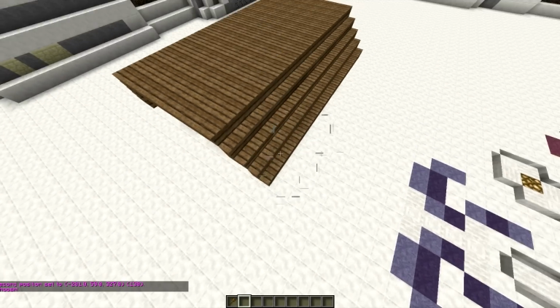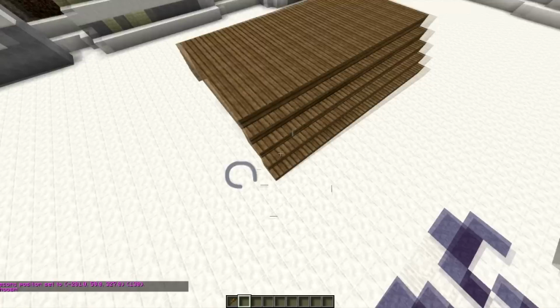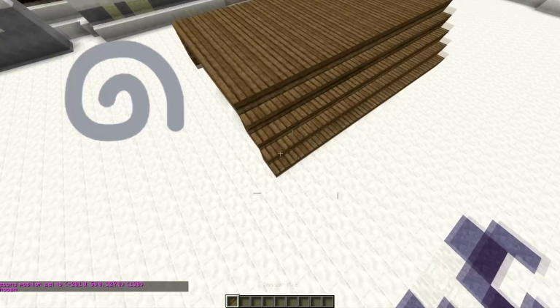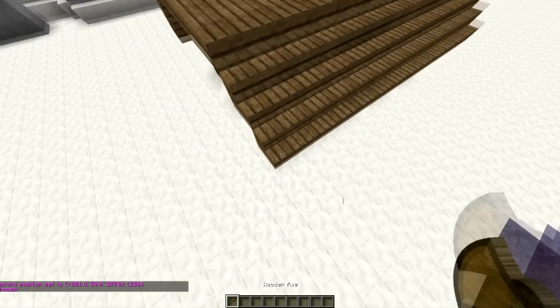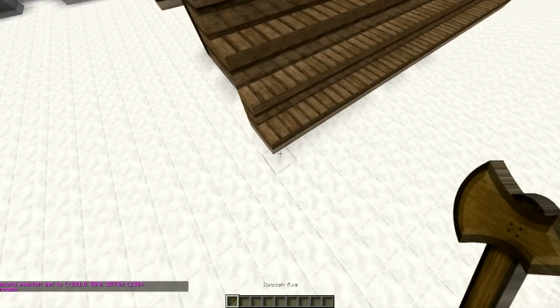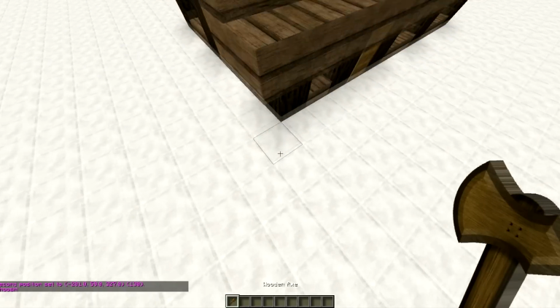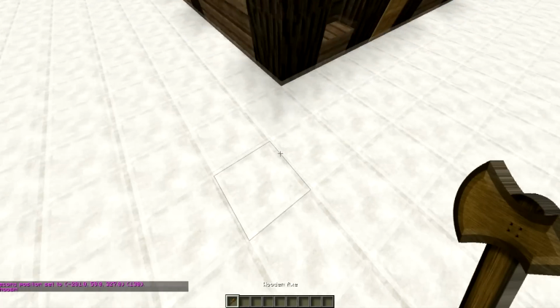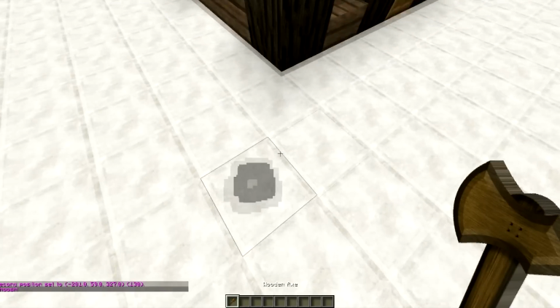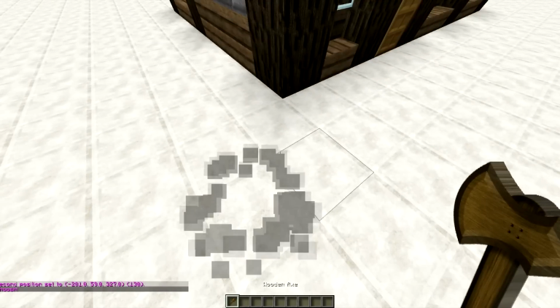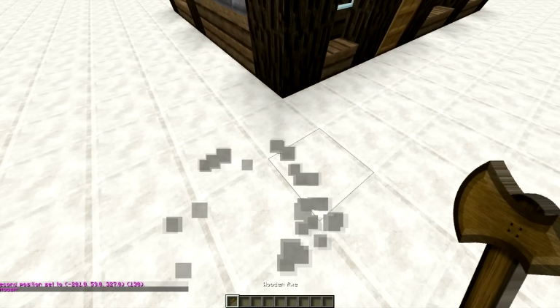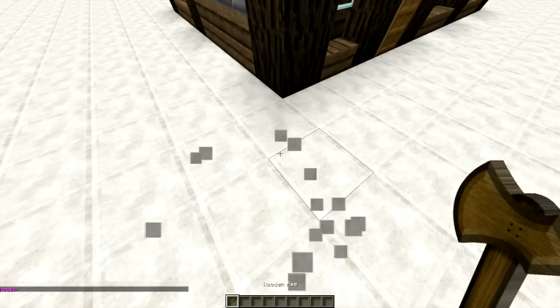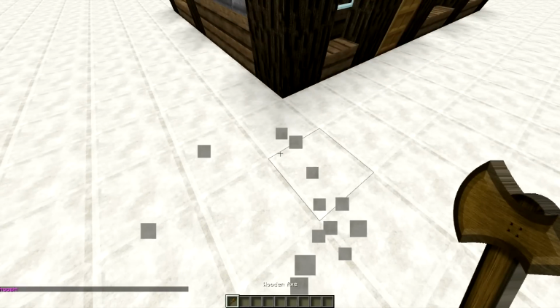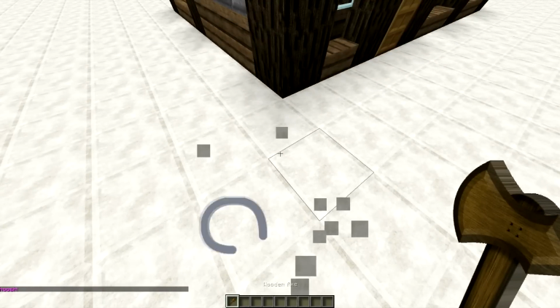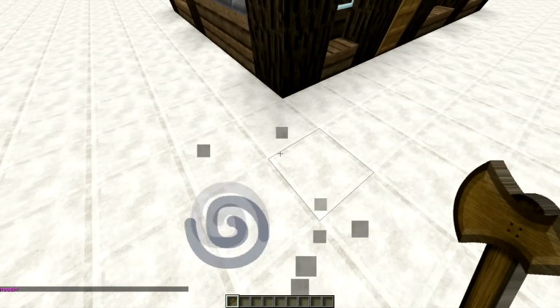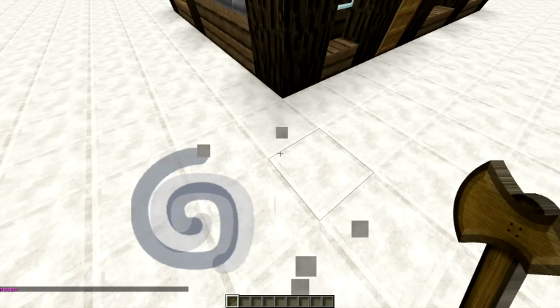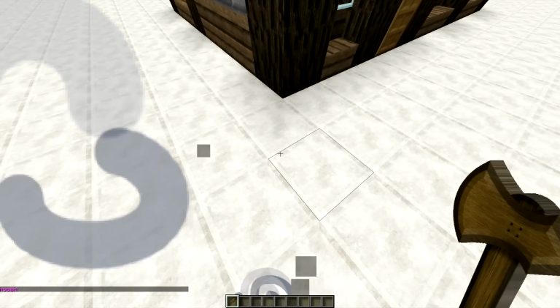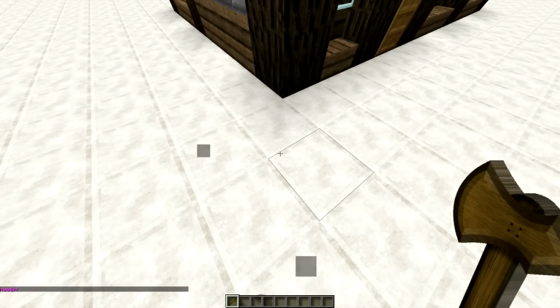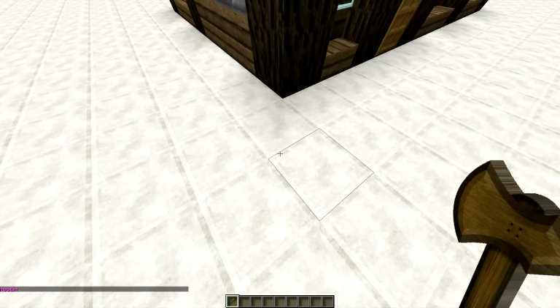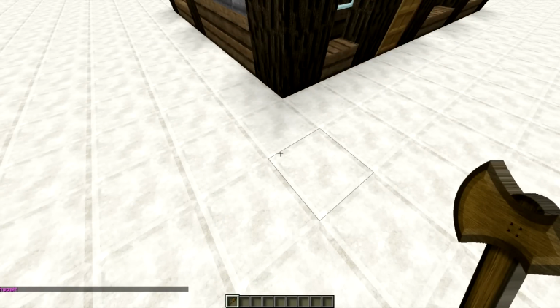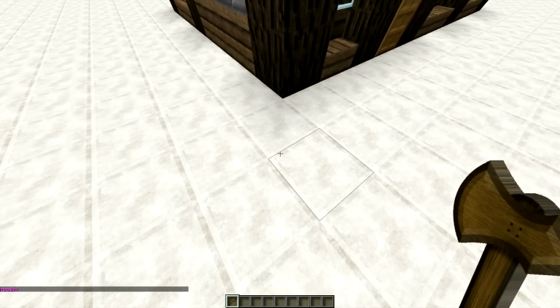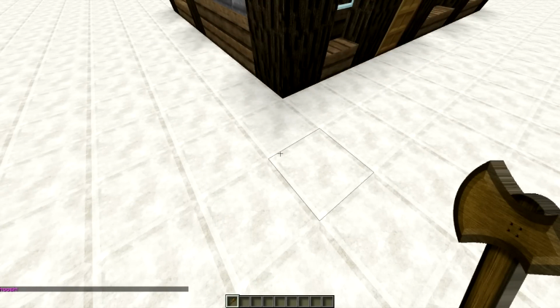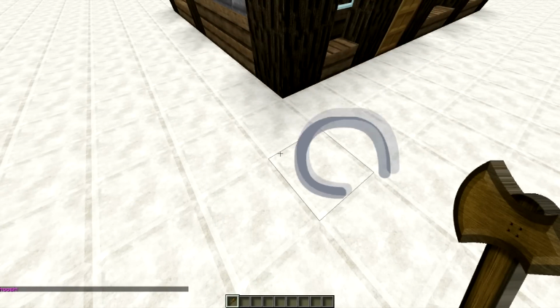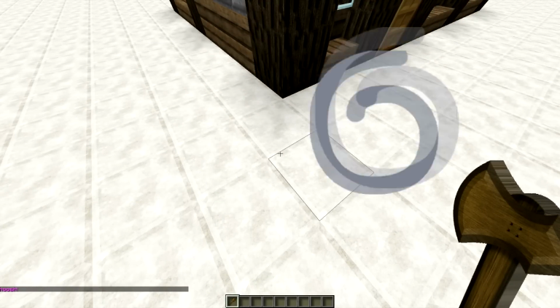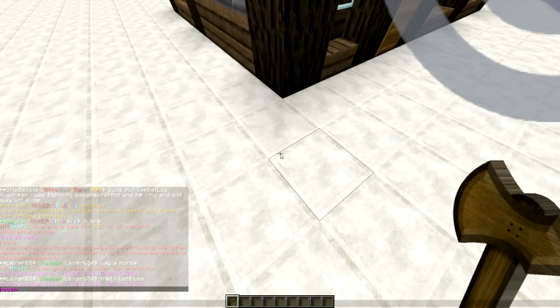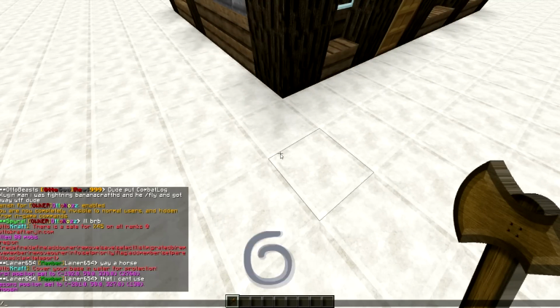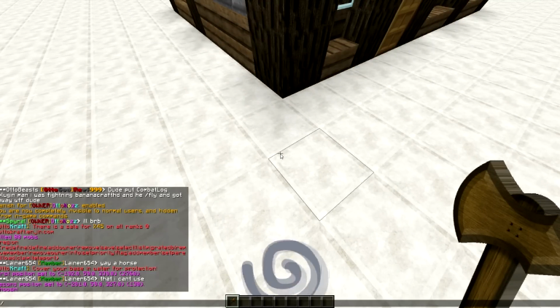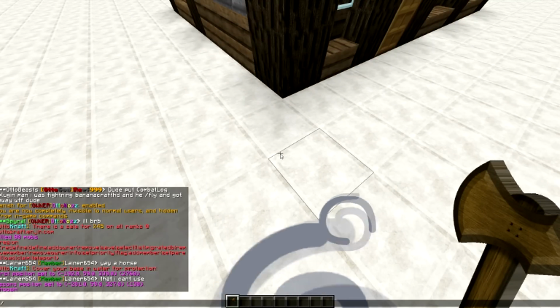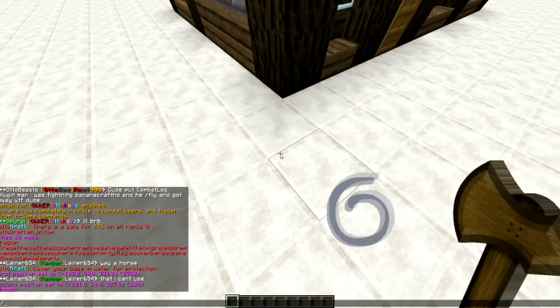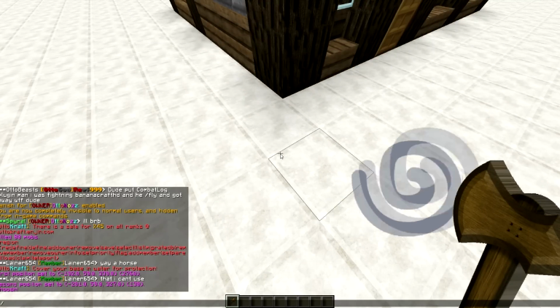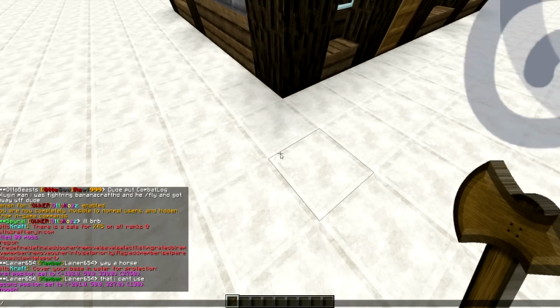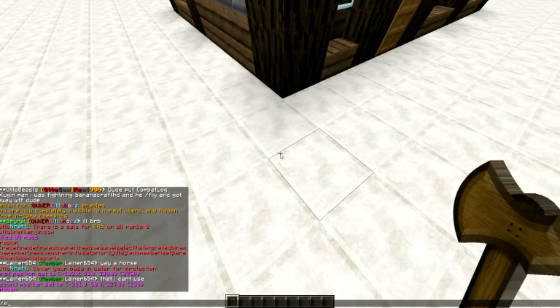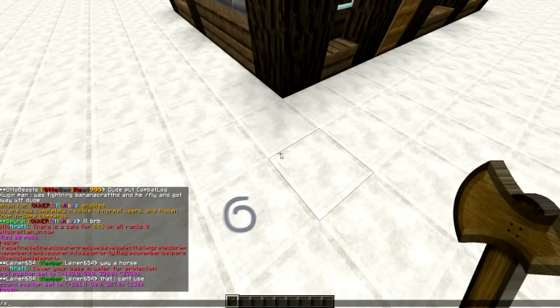or you can just right-click the floor and do expand to select the full area.